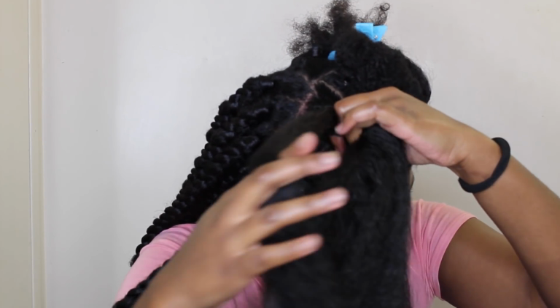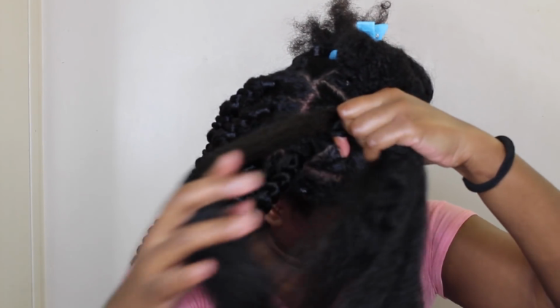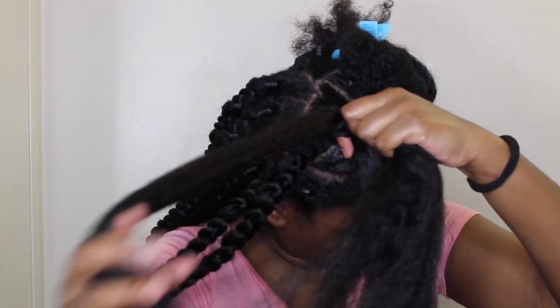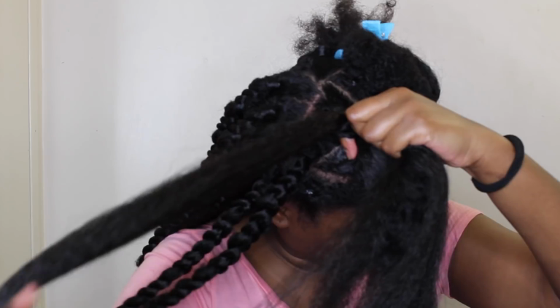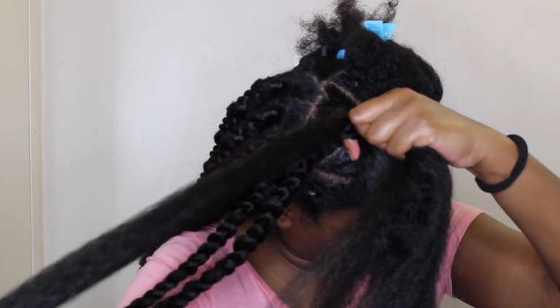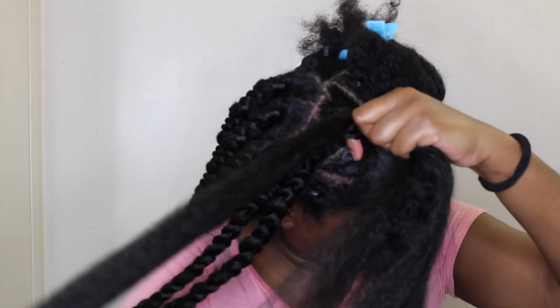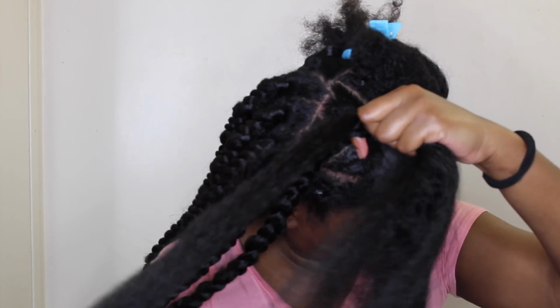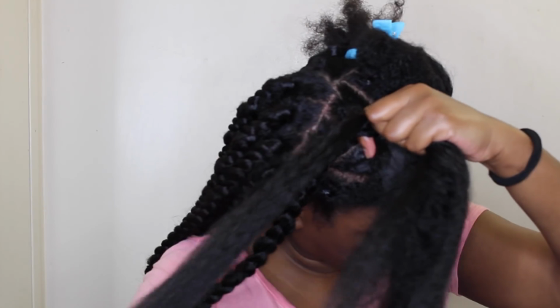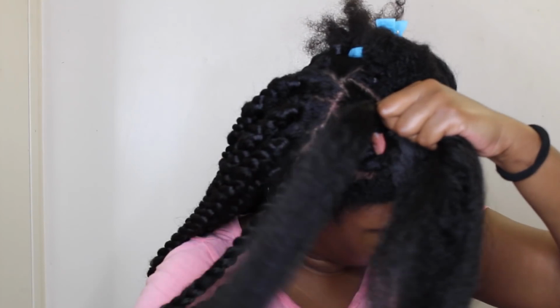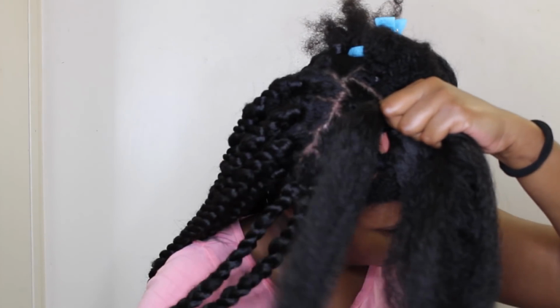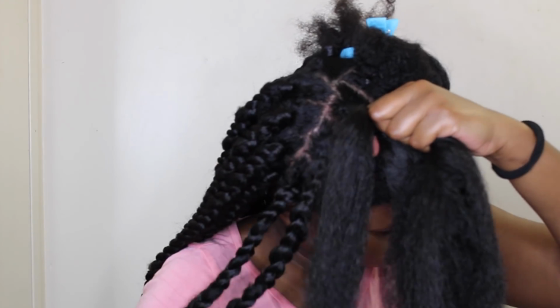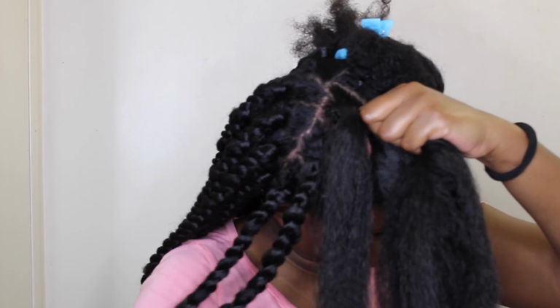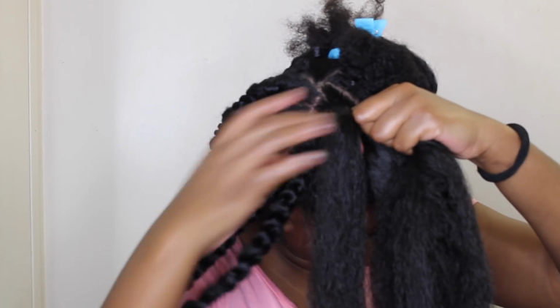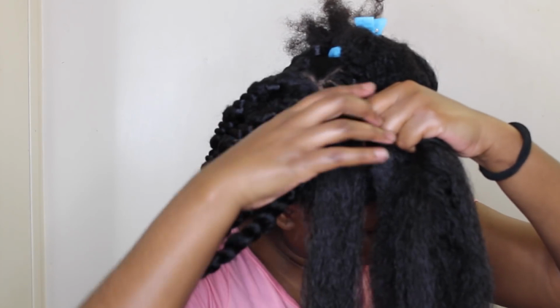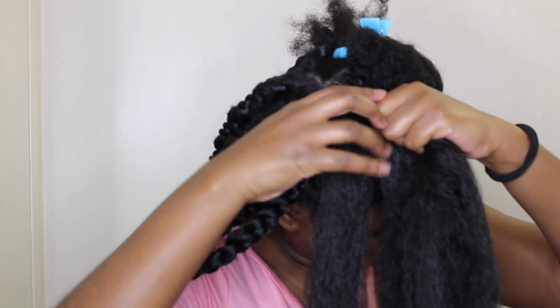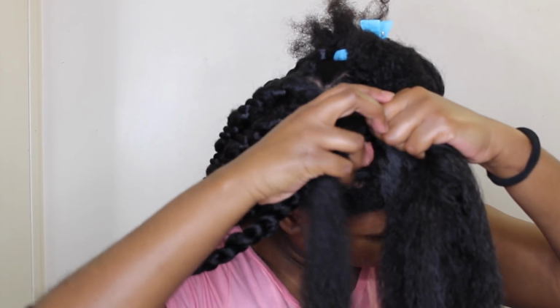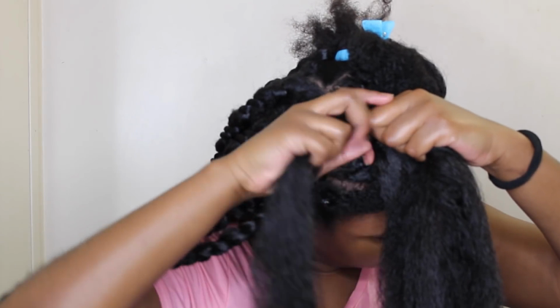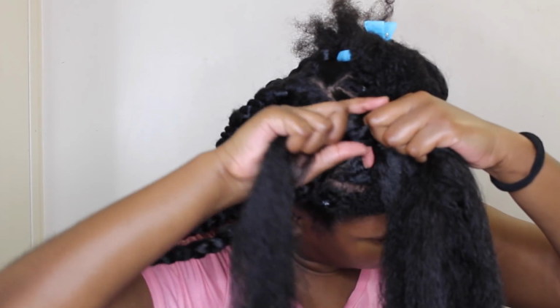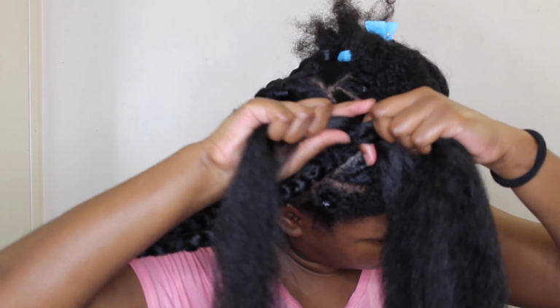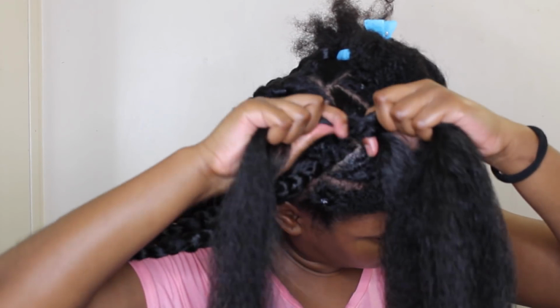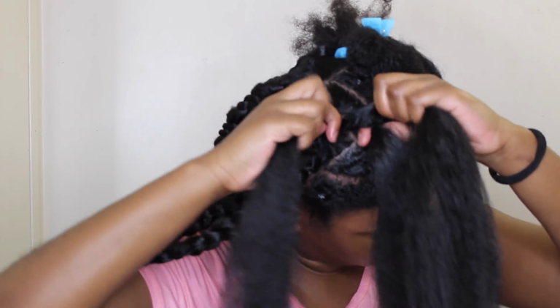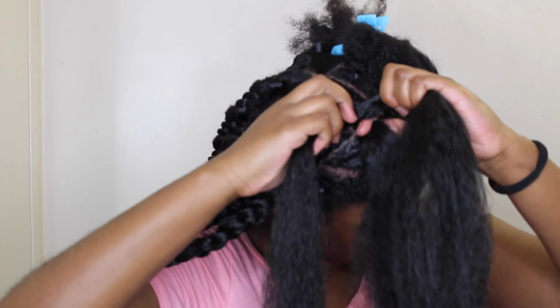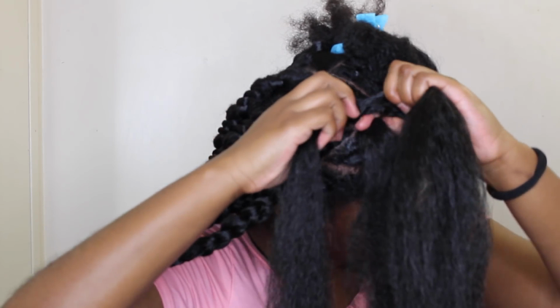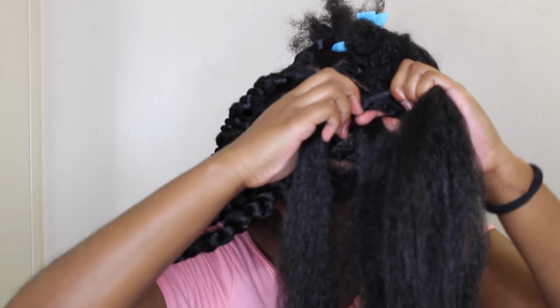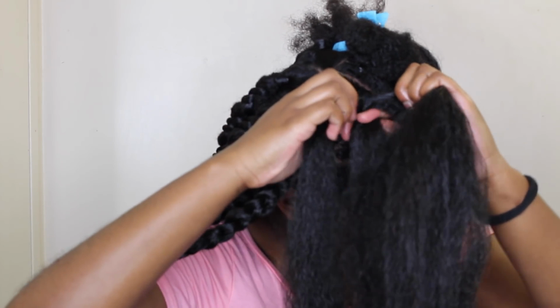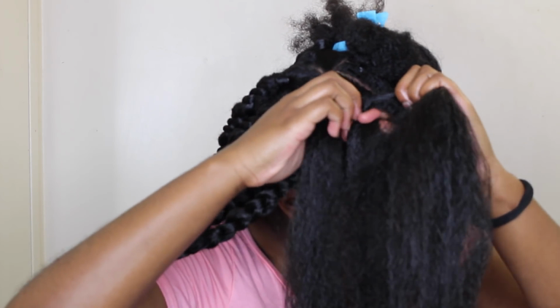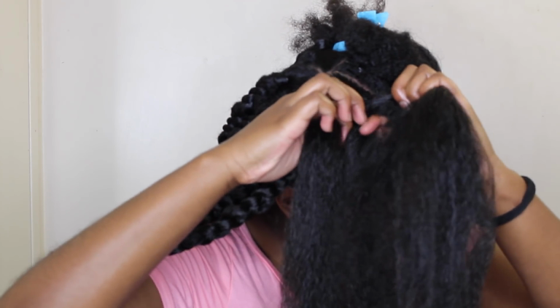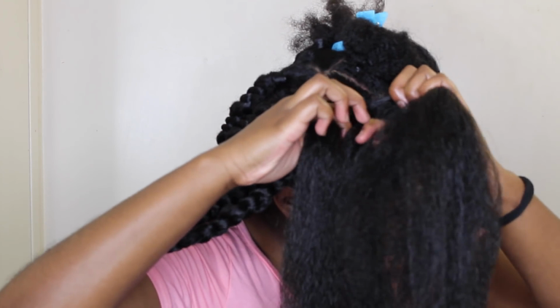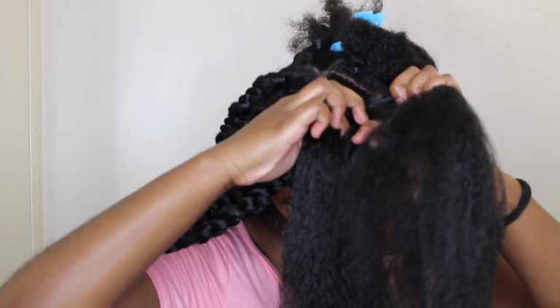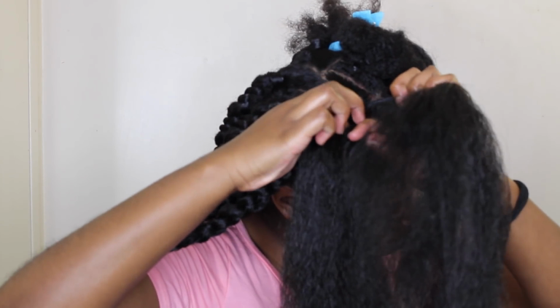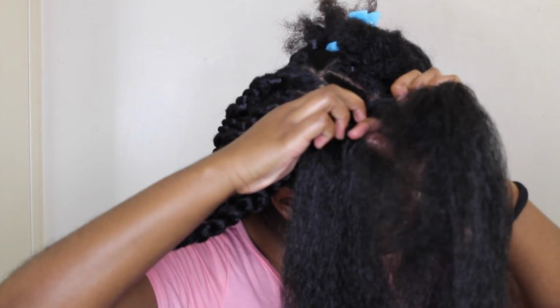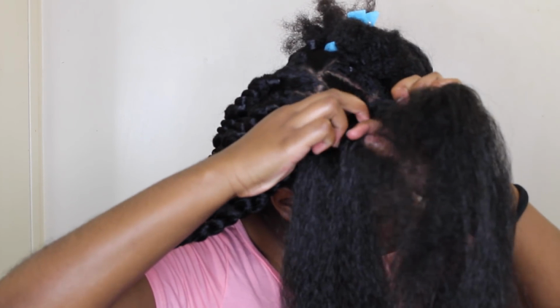I know it's not the best angle, guys, but I tried my very best to show you in detail what I'm doing.